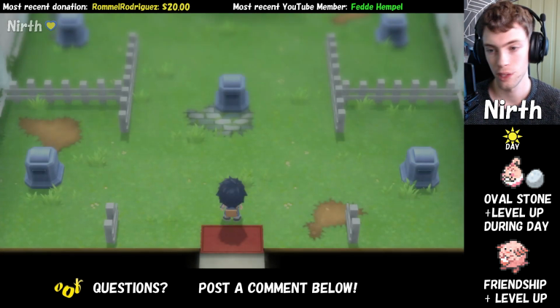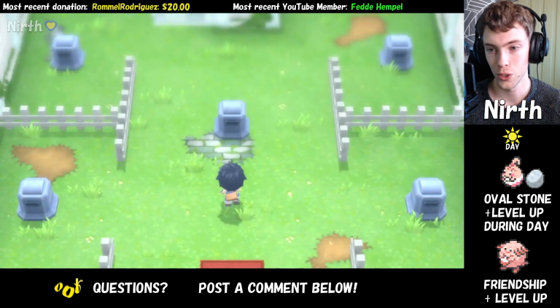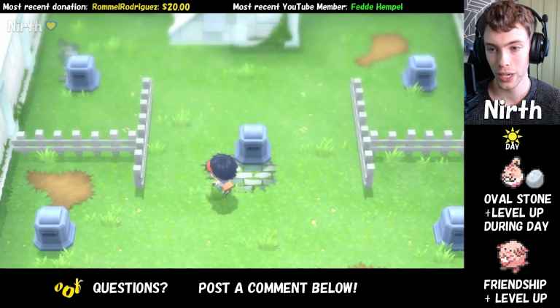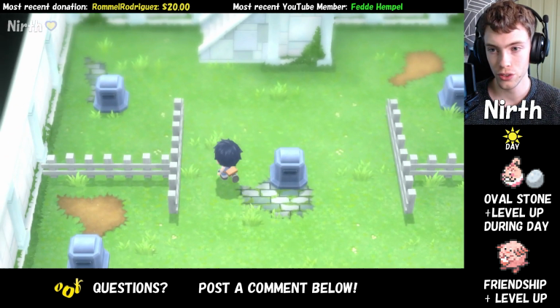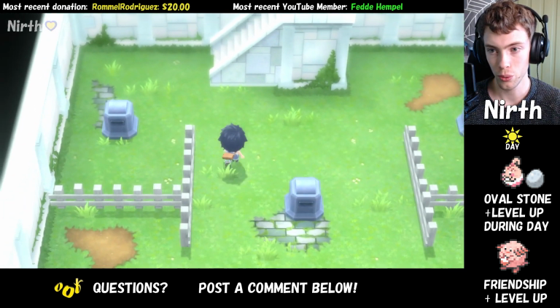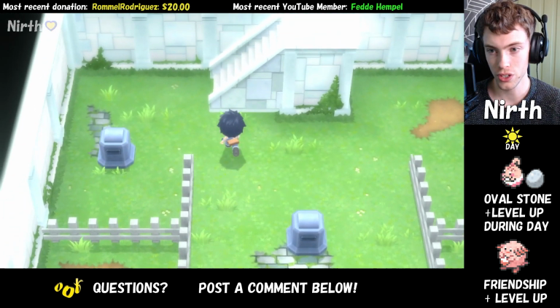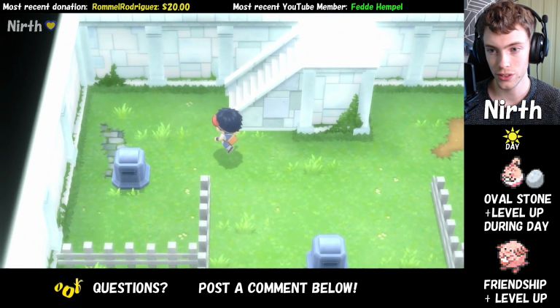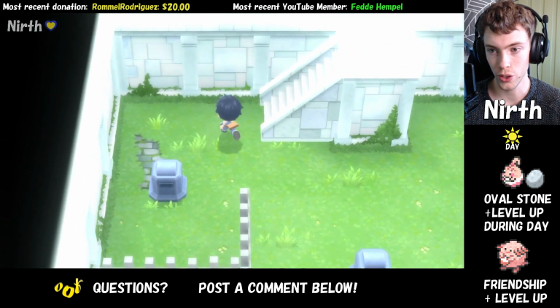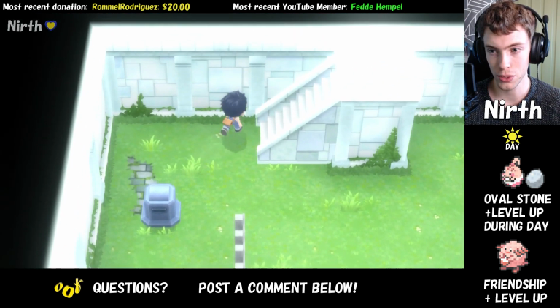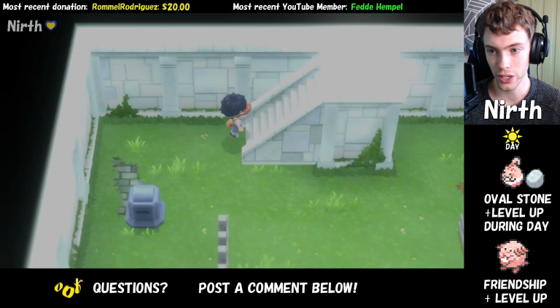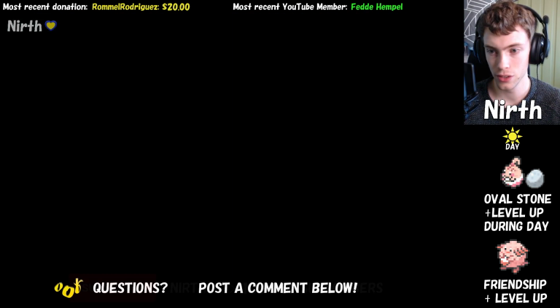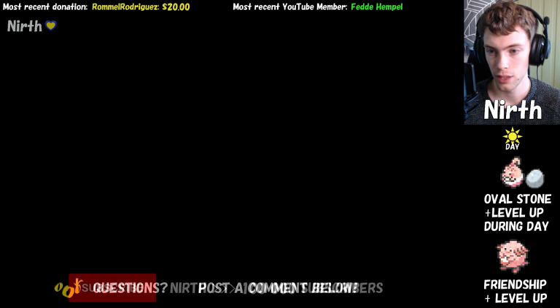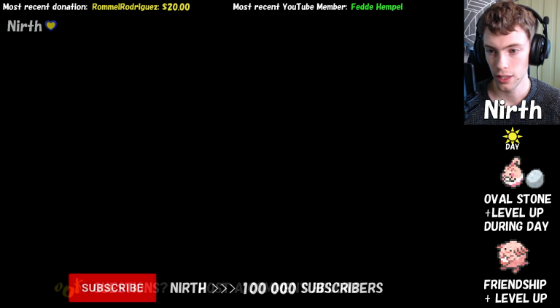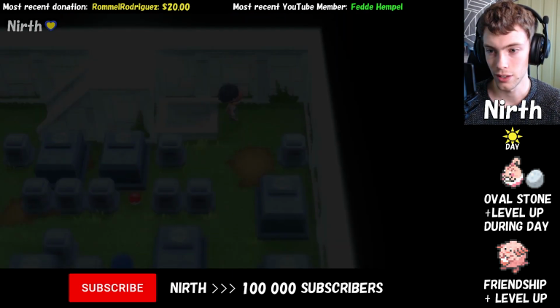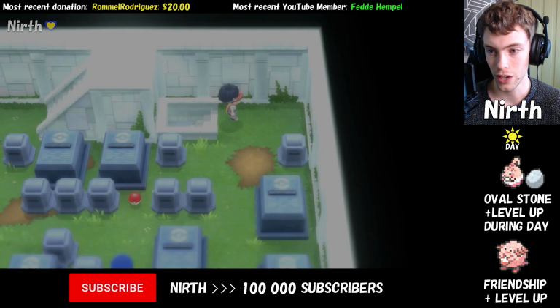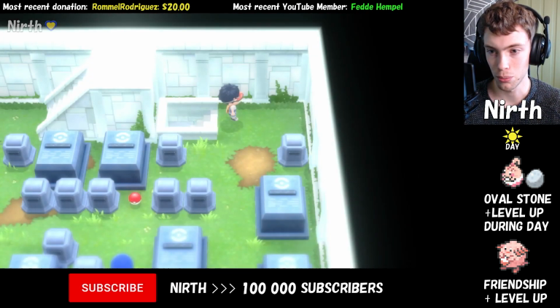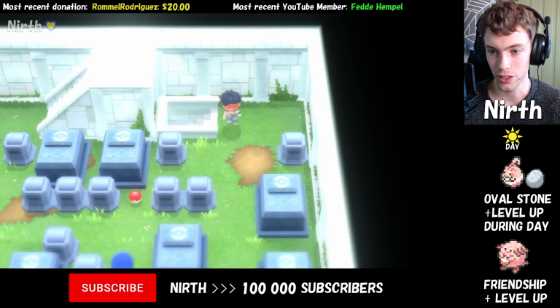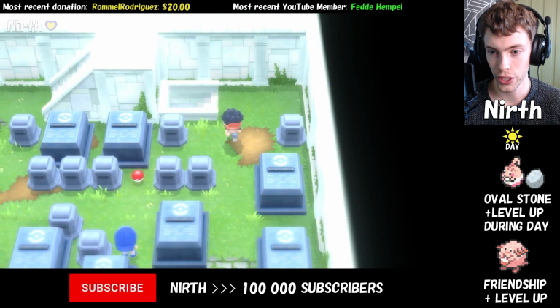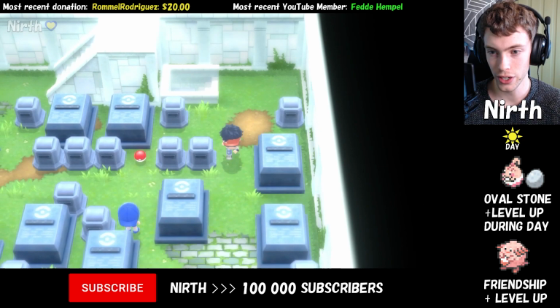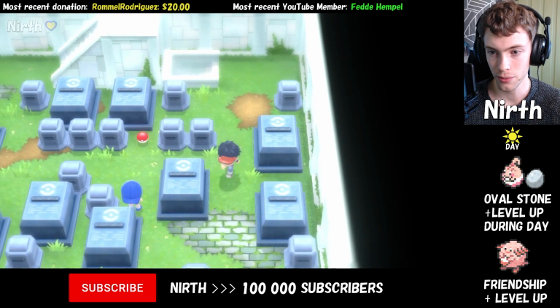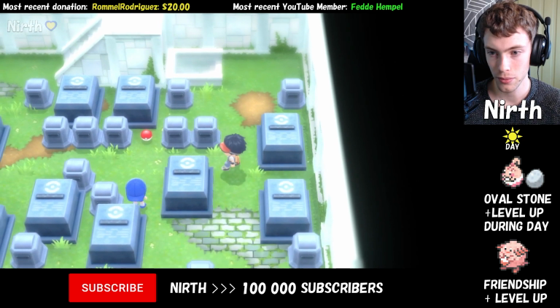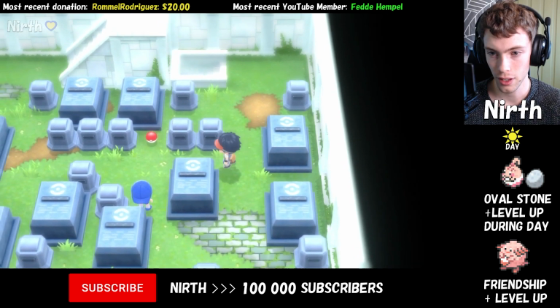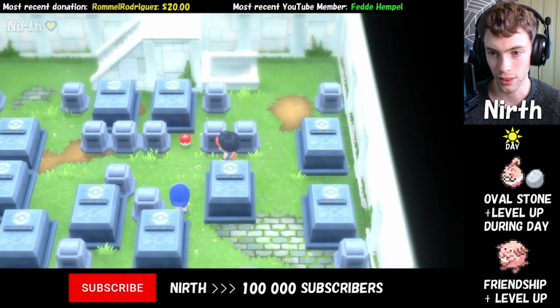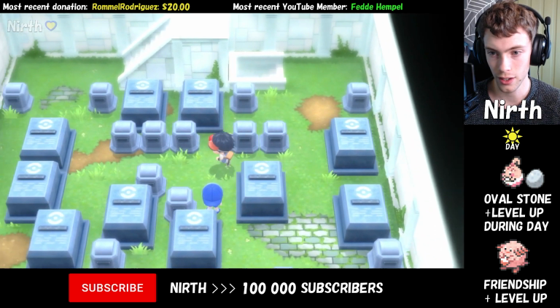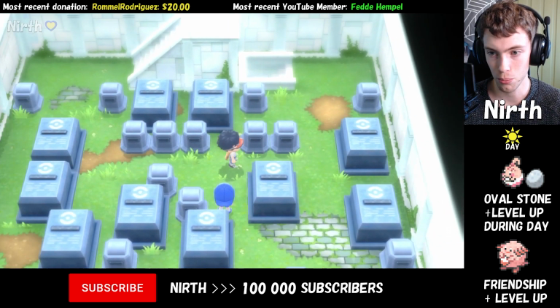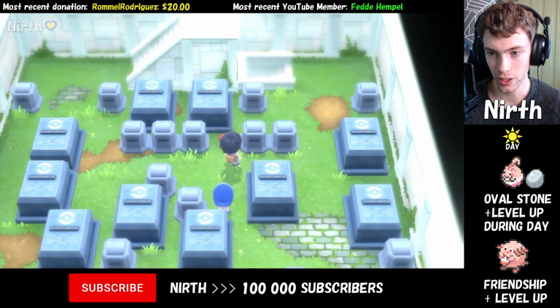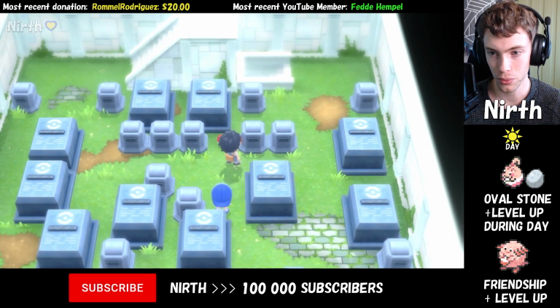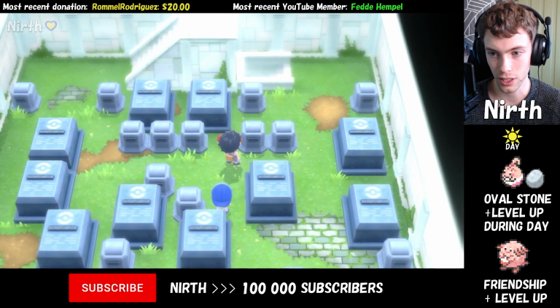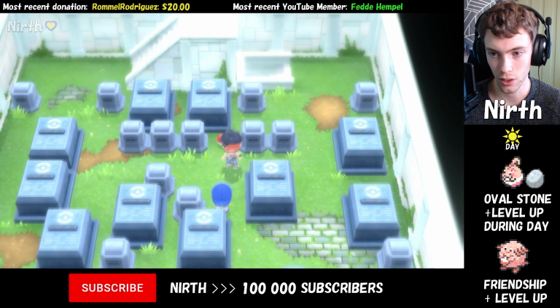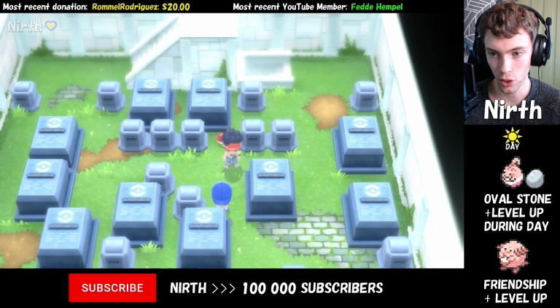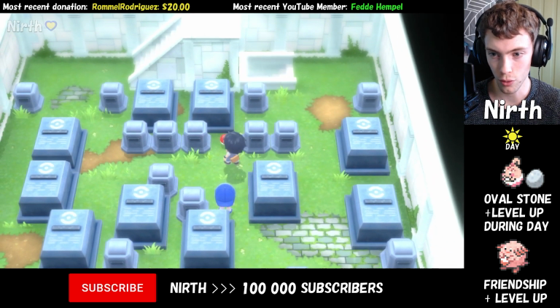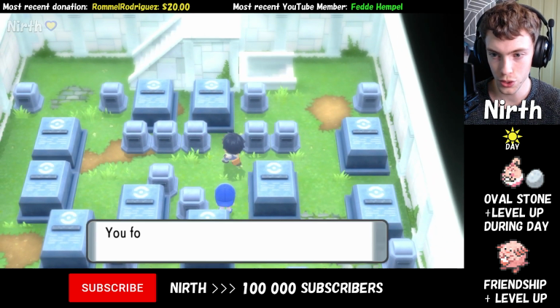Once we enter, we just need to go upstairs, and you have to beat the trainer here, and then you pick up the Oval Stone.